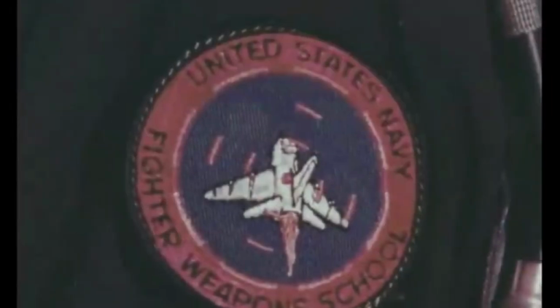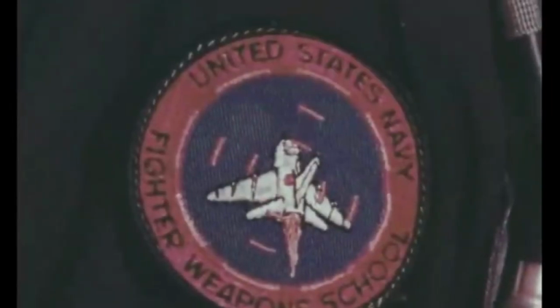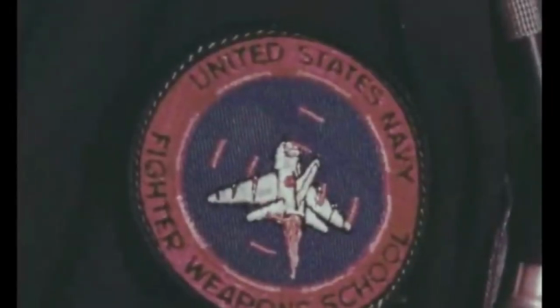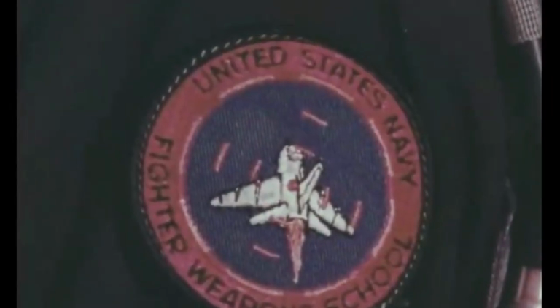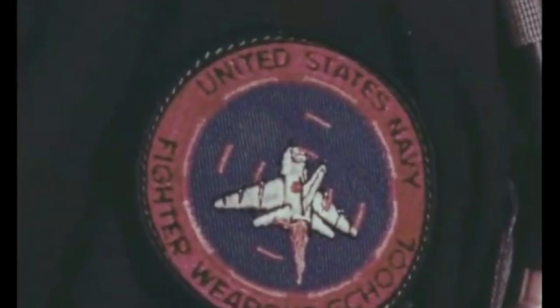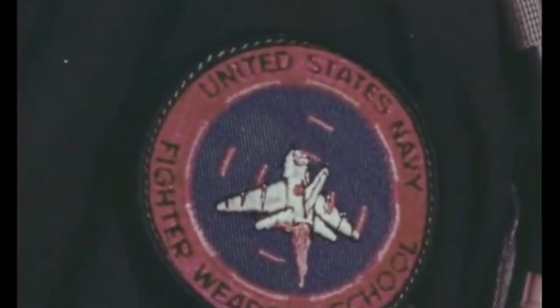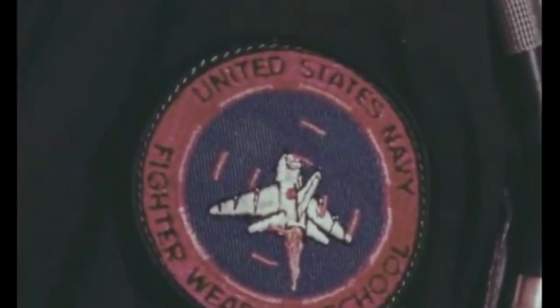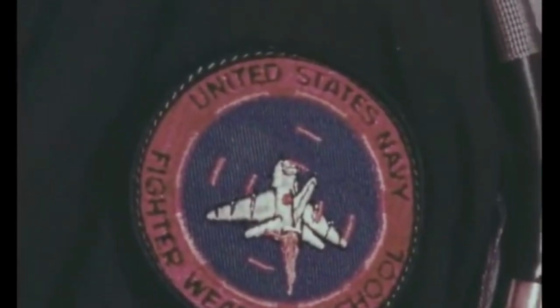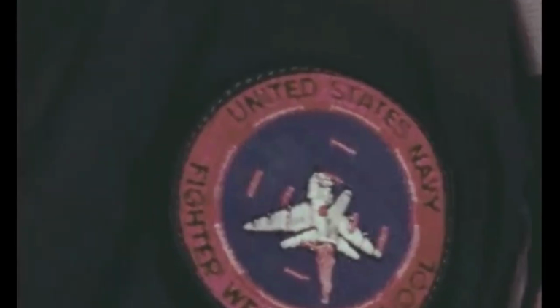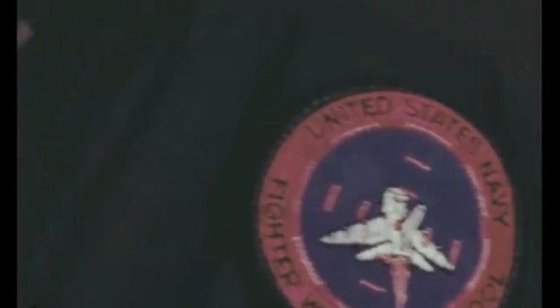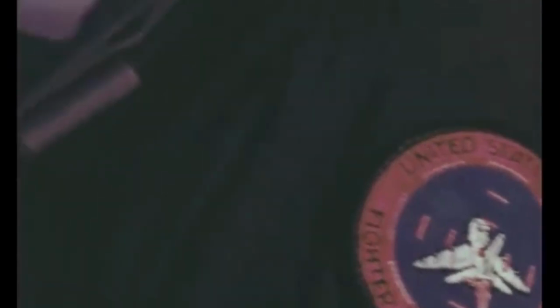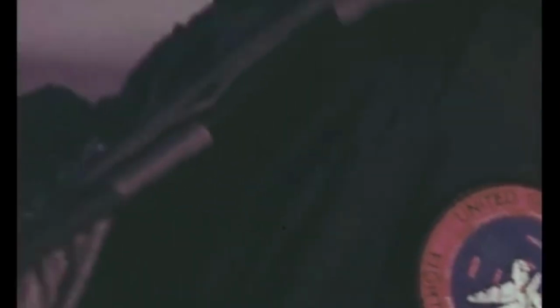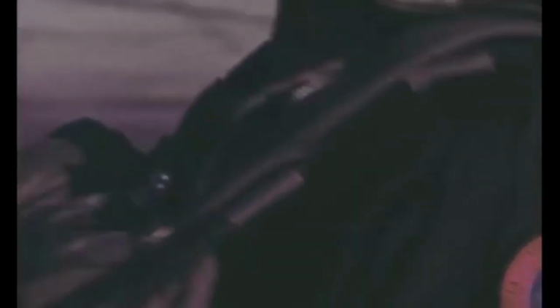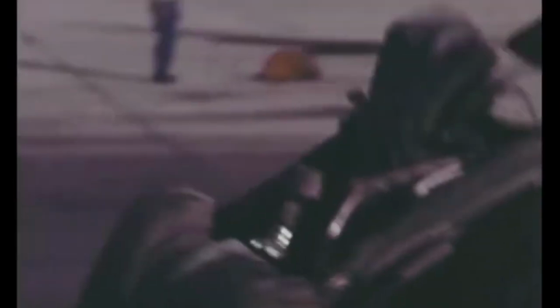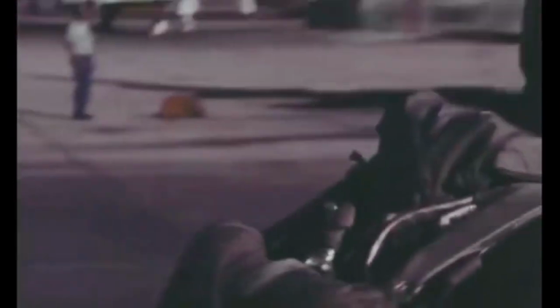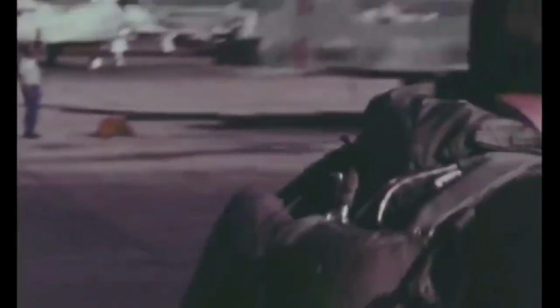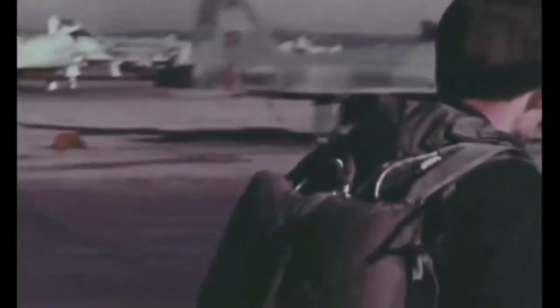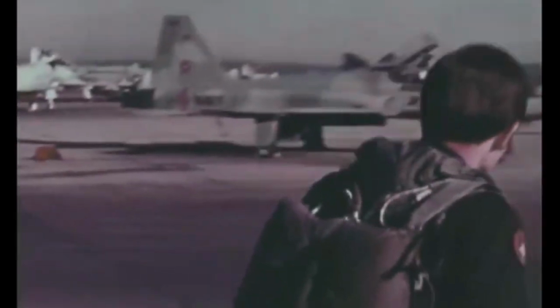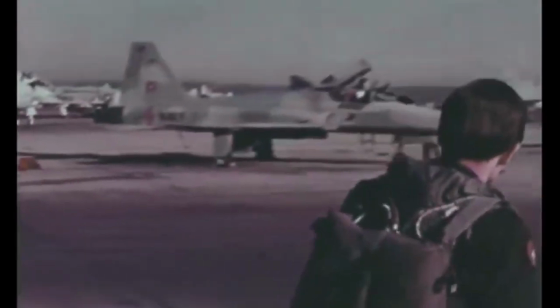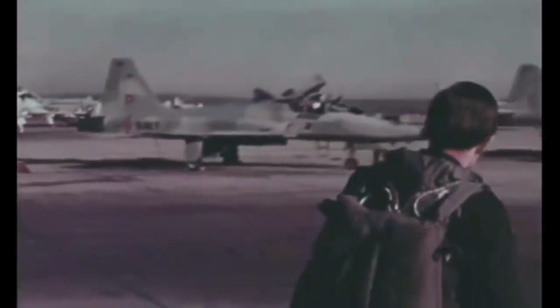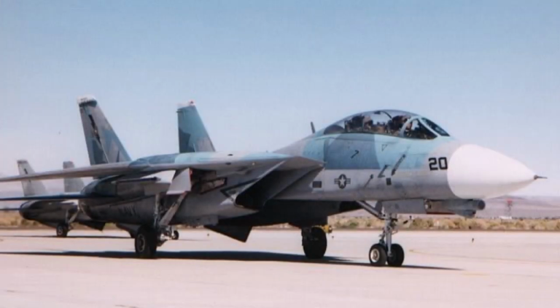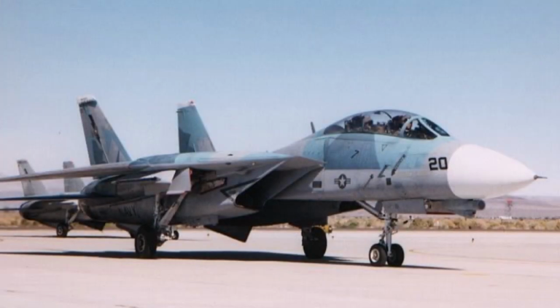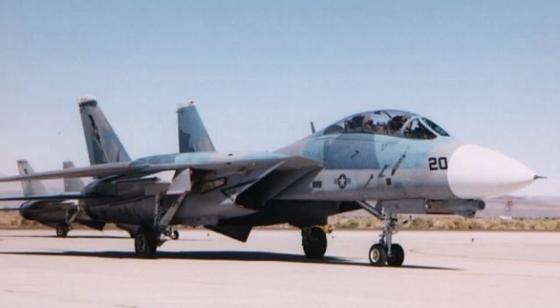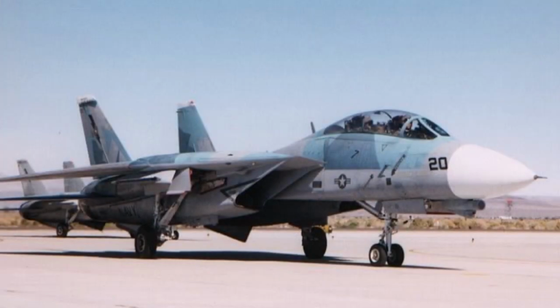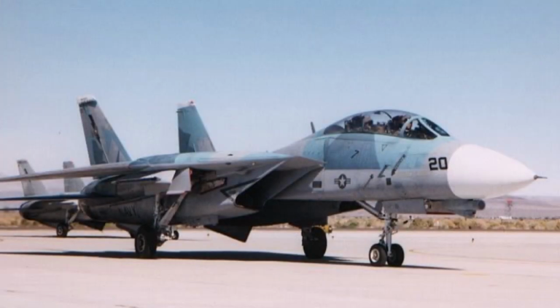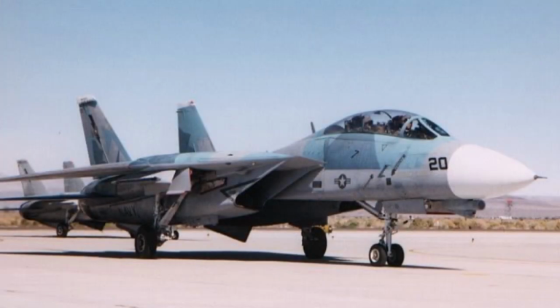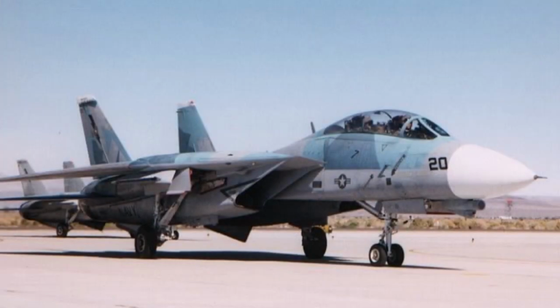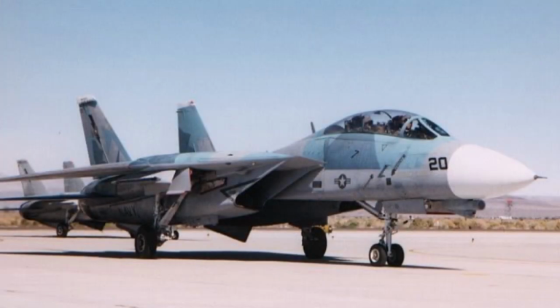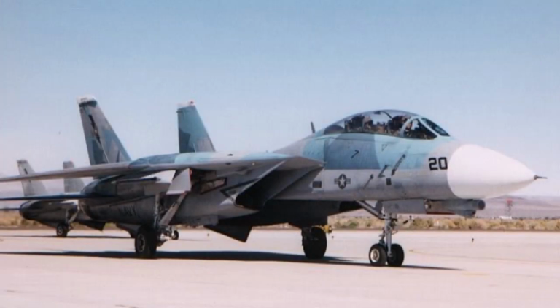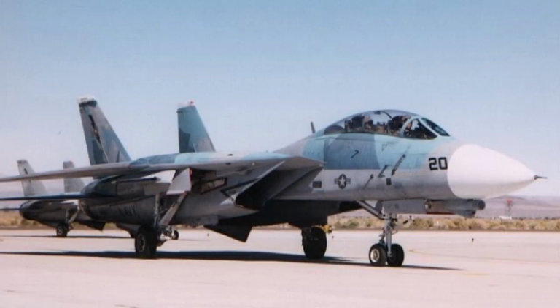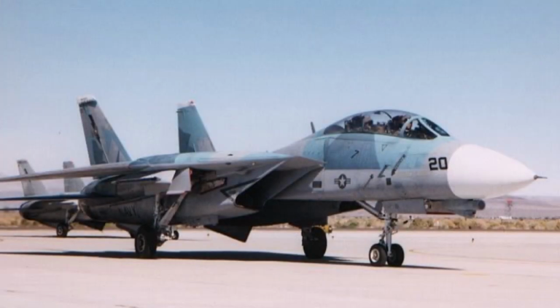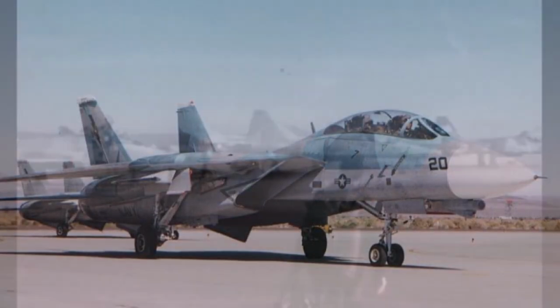For the men who have earned the Top Gun patch, their real task is just beginning.